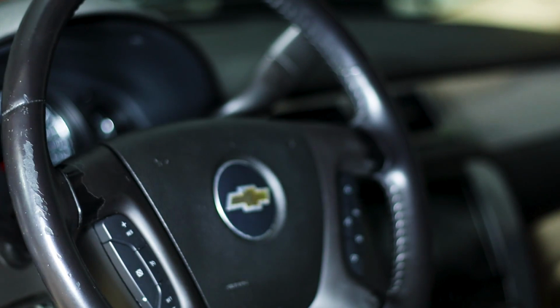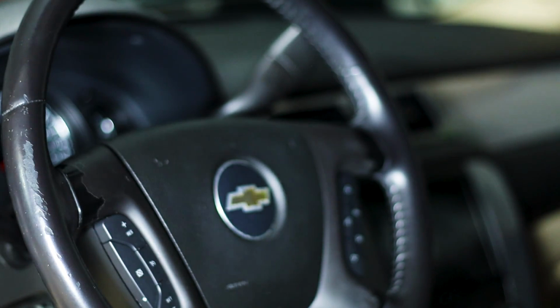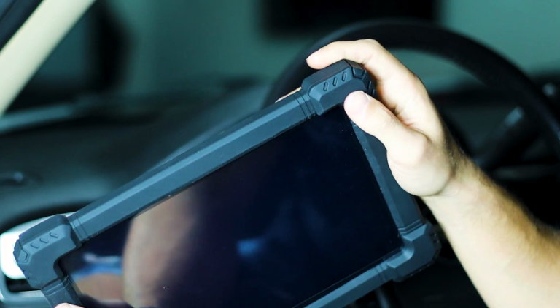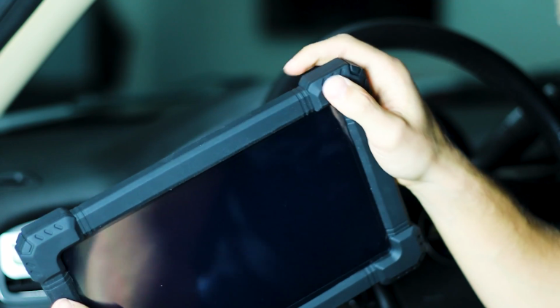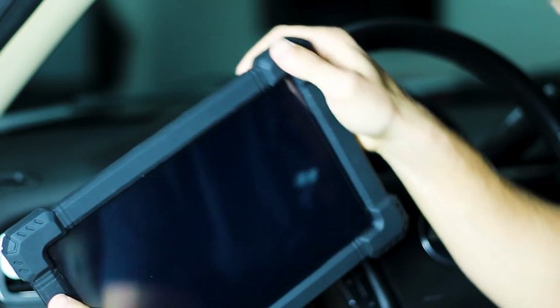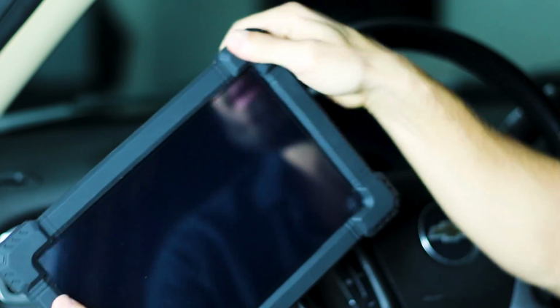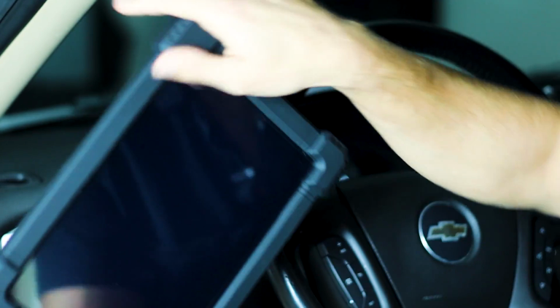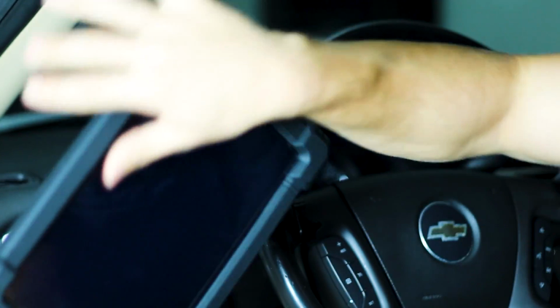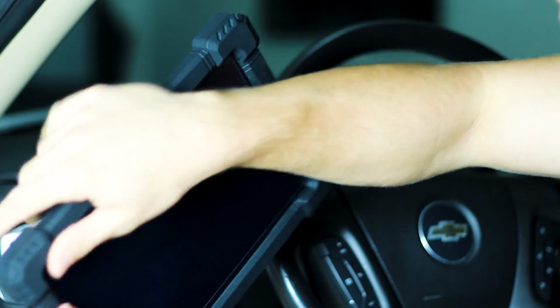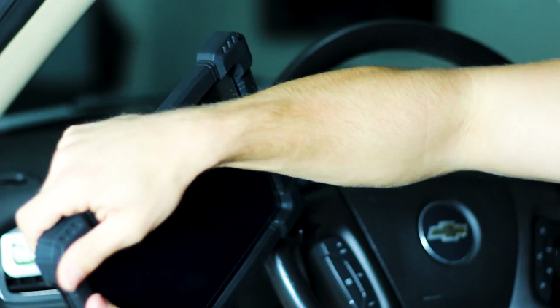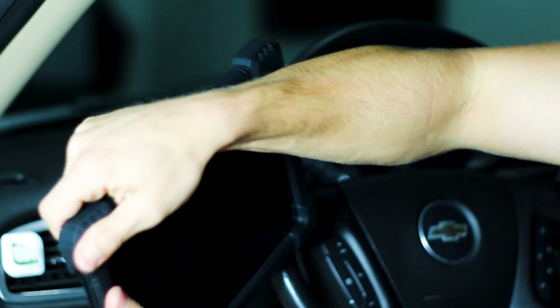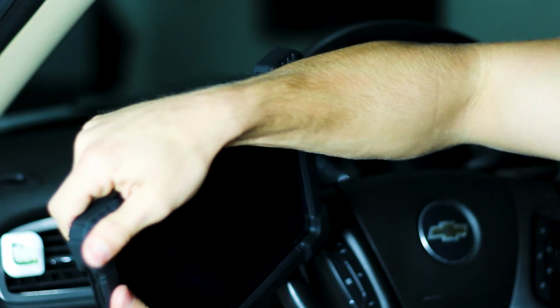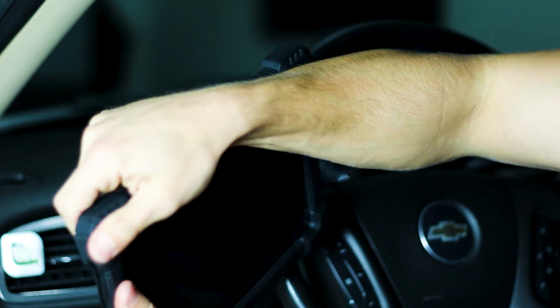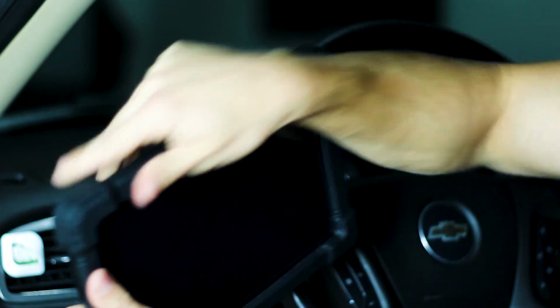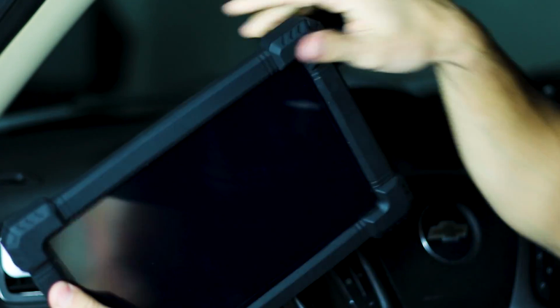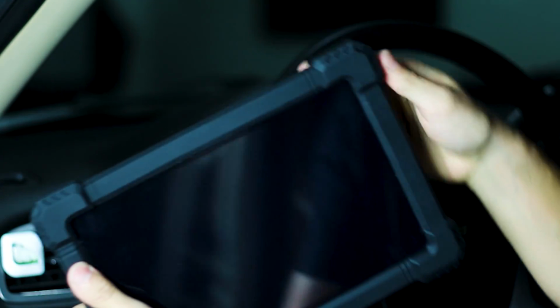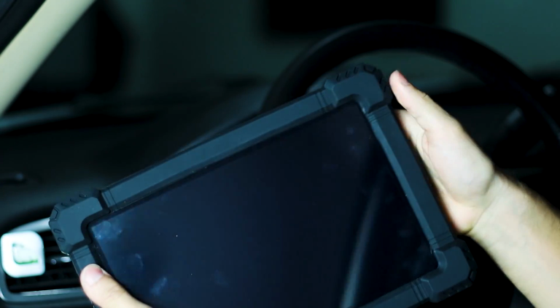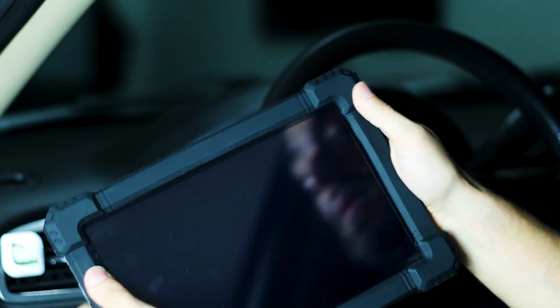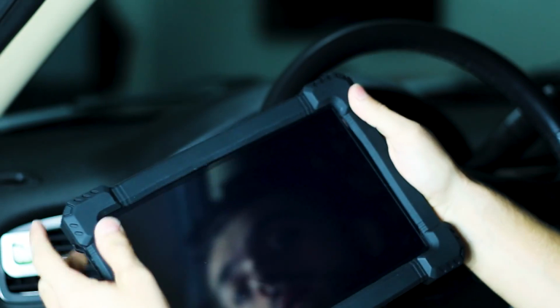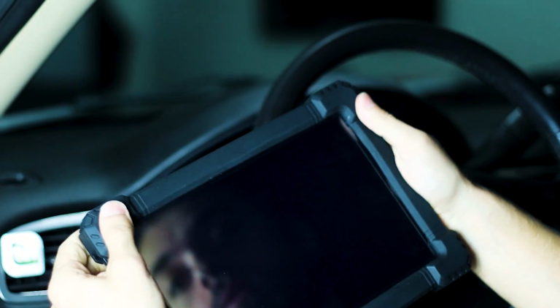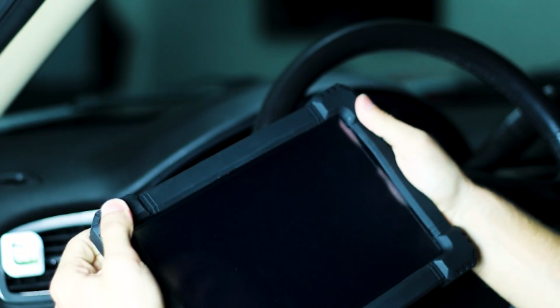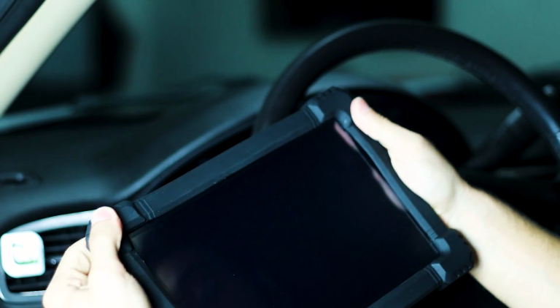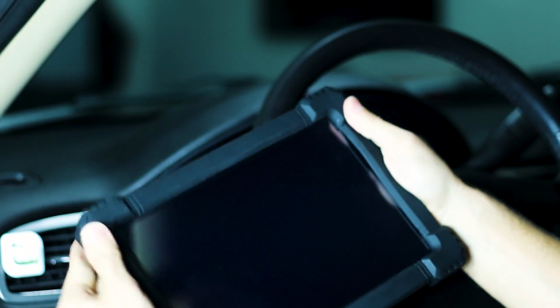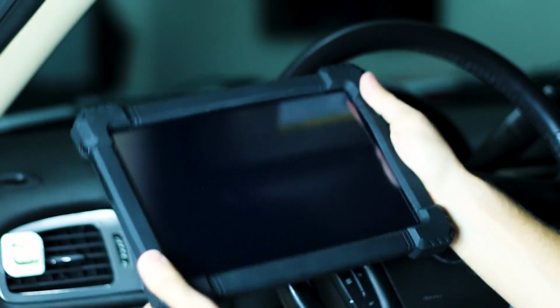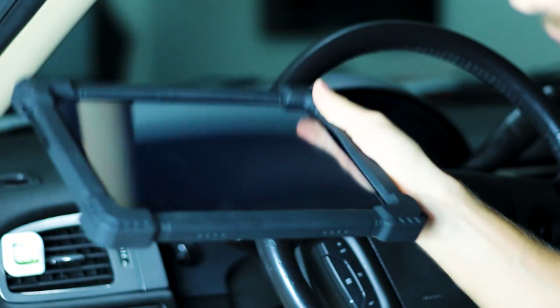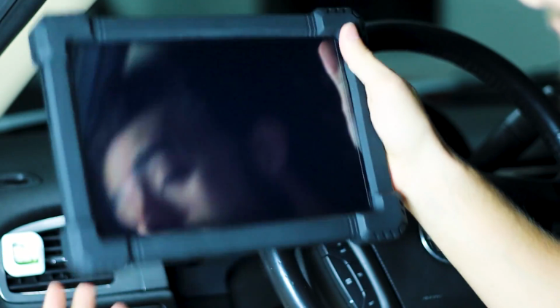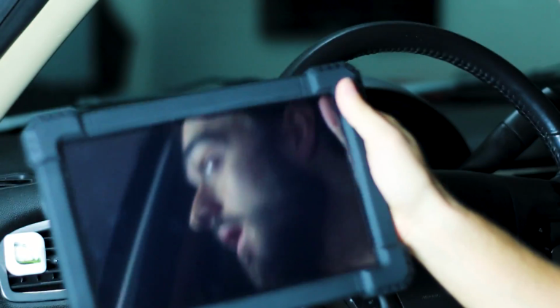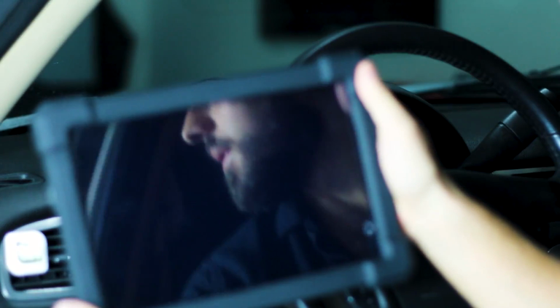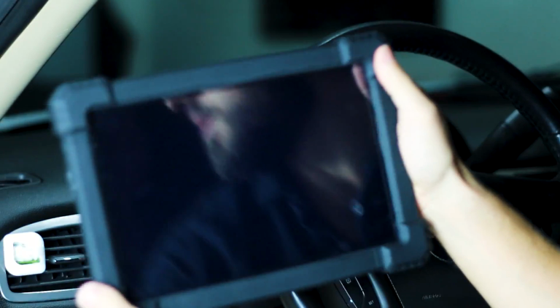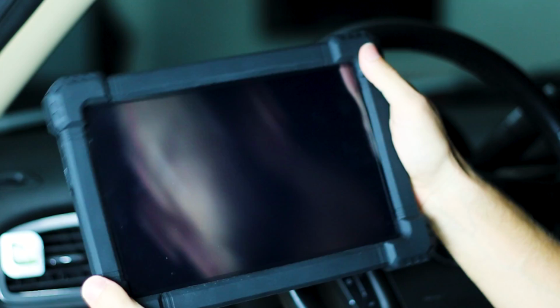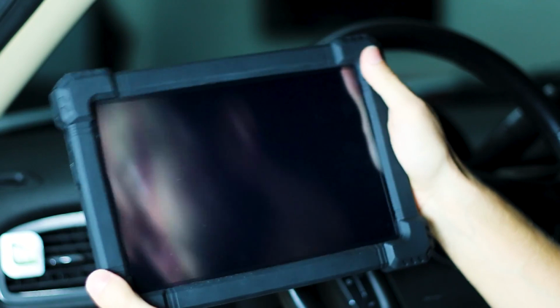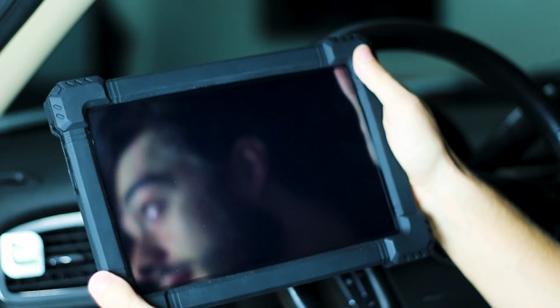I want to point out that it does have a pretty nice casing - it's all rubber. You could probably drop it and it'll be okay.